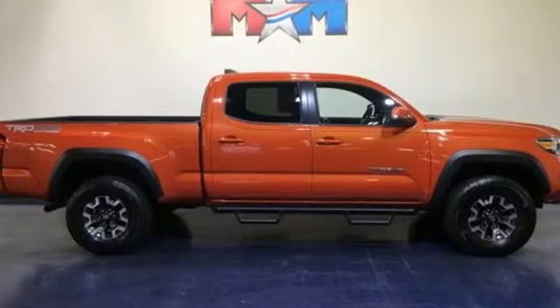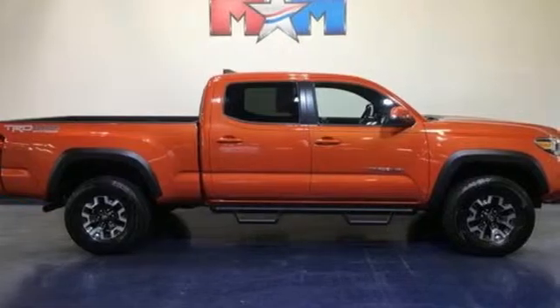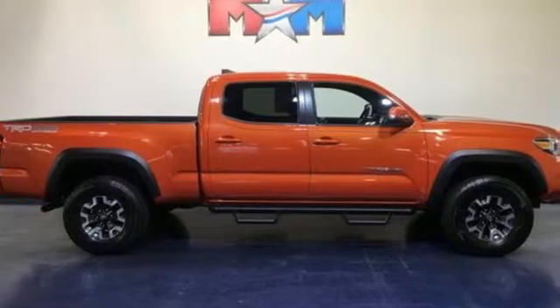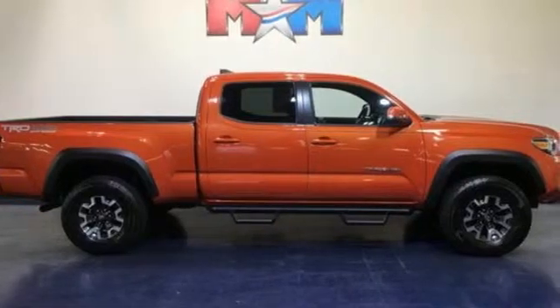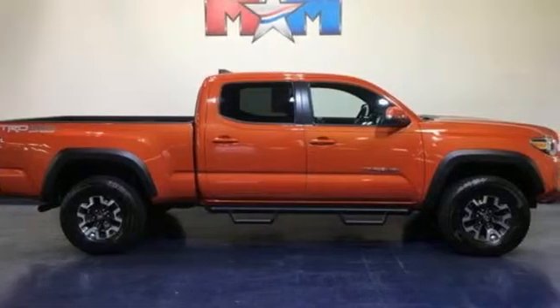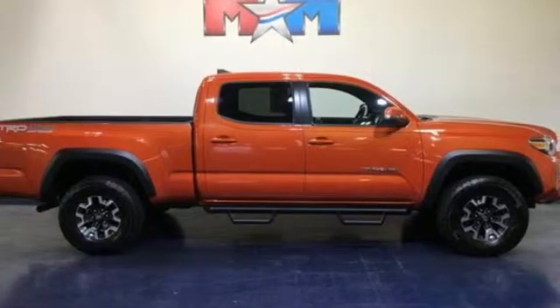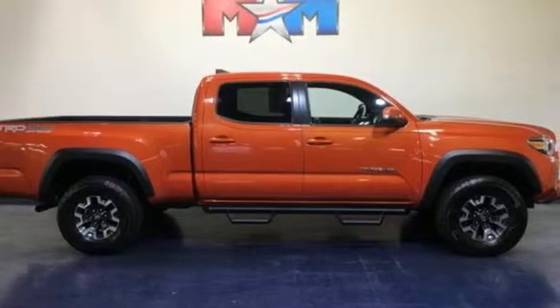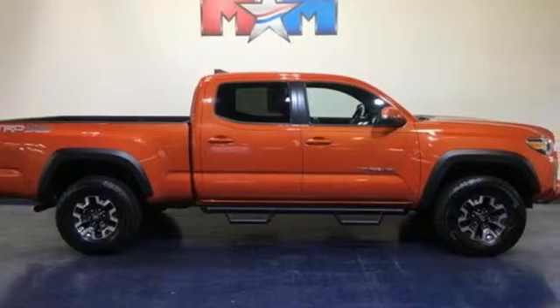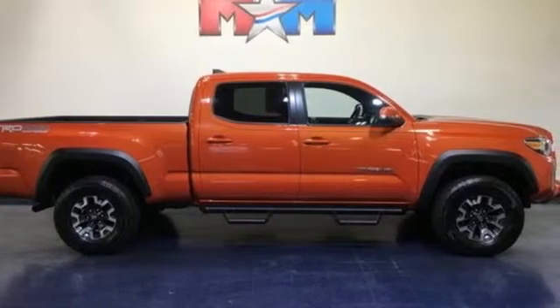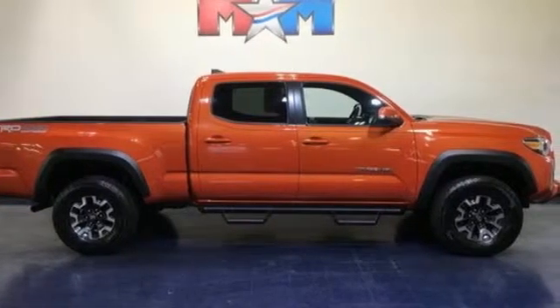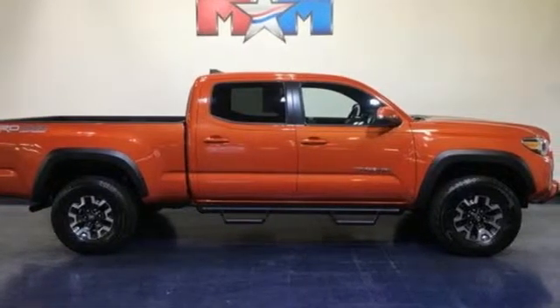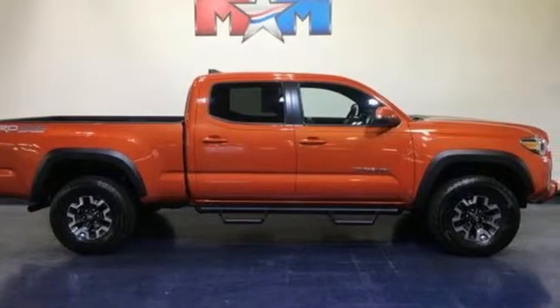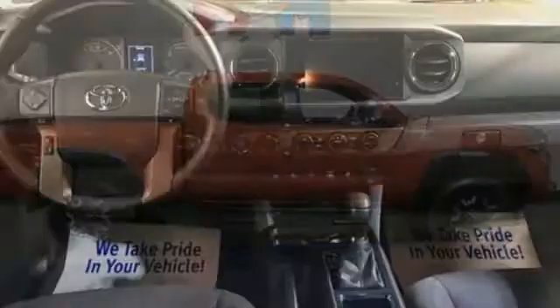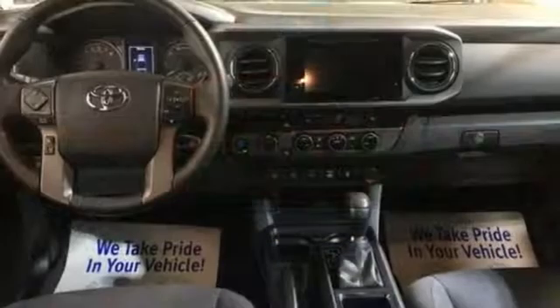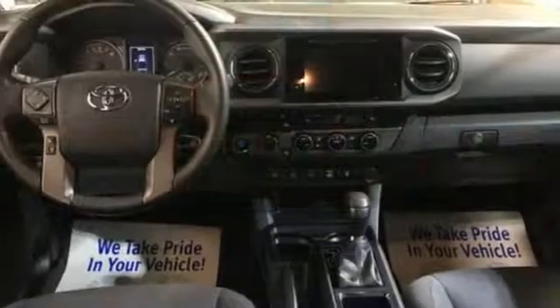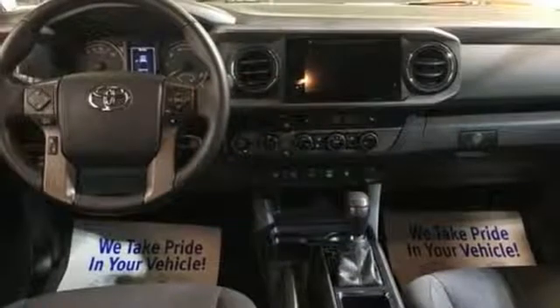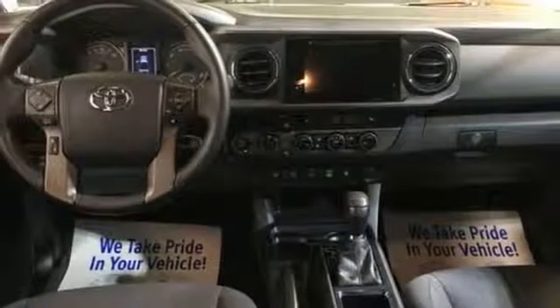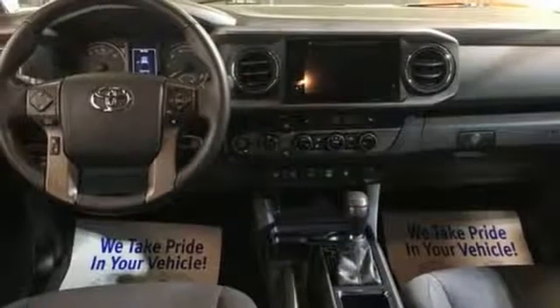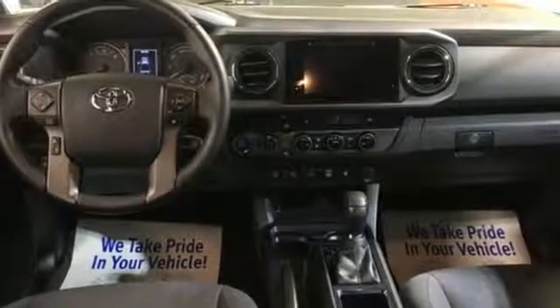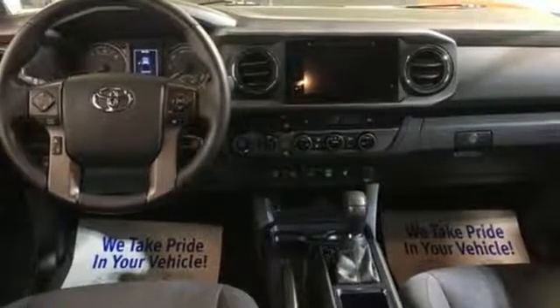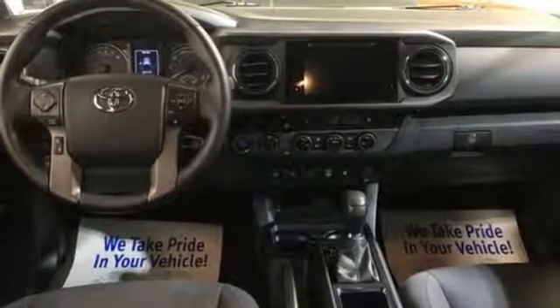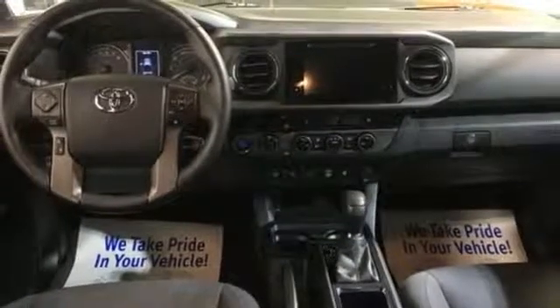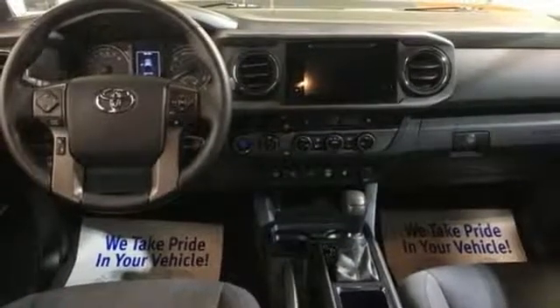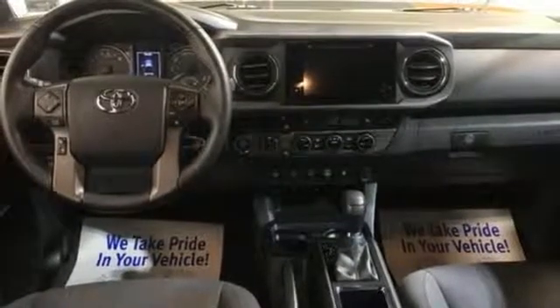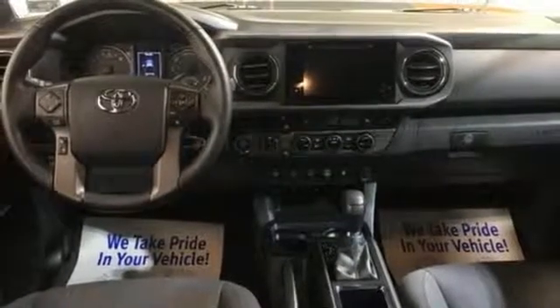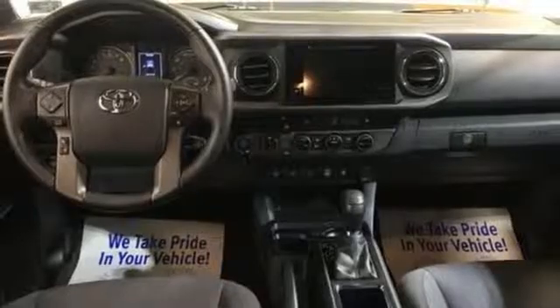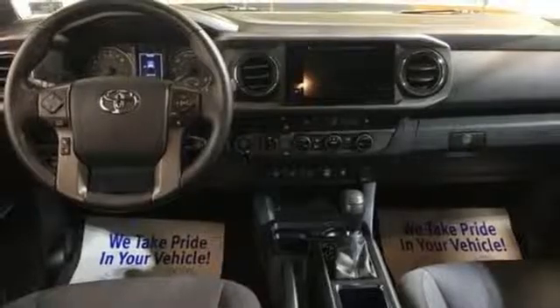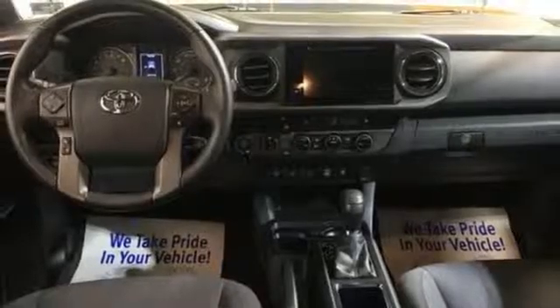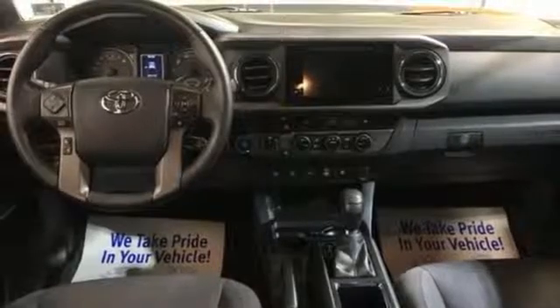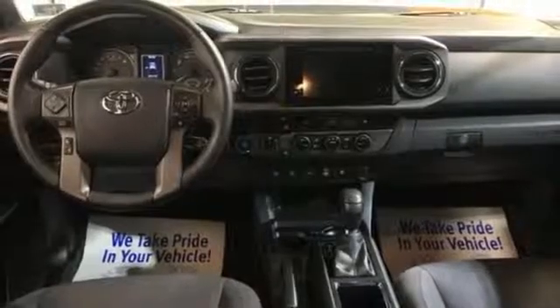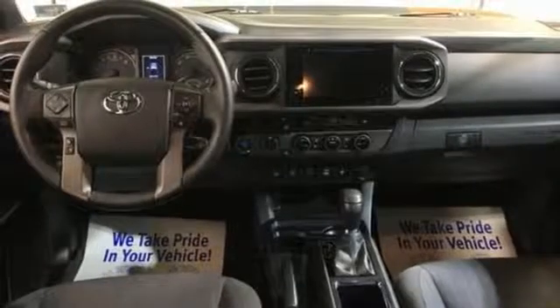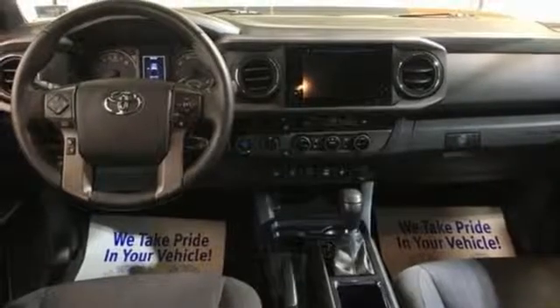Toyota — steered by ingenuity, driven by passion. You need to drive it to believe it. See it for yourself today.